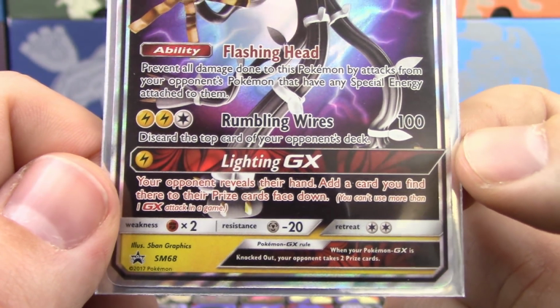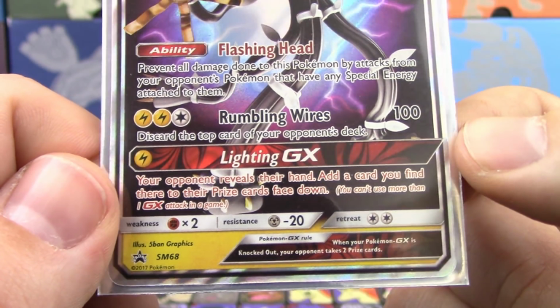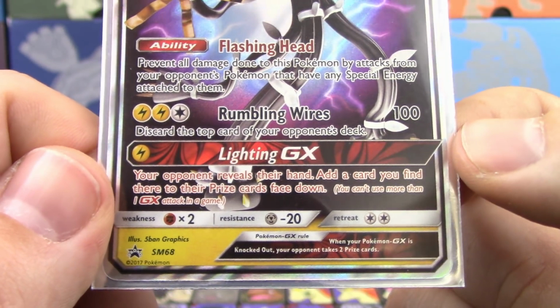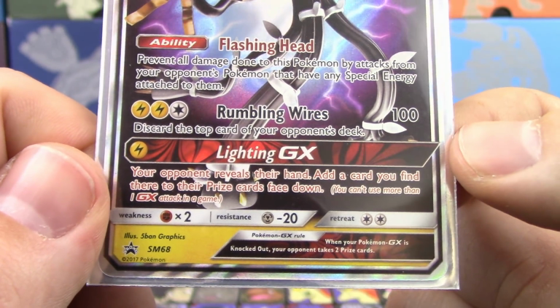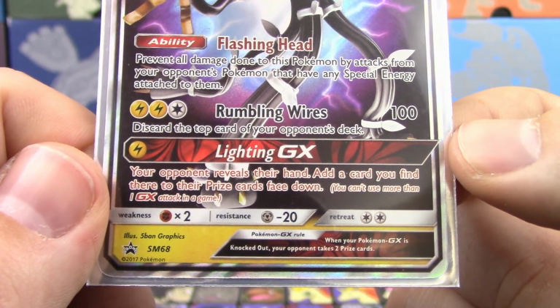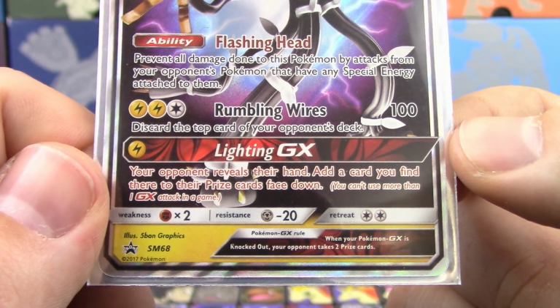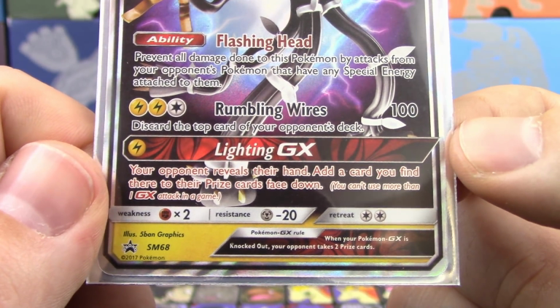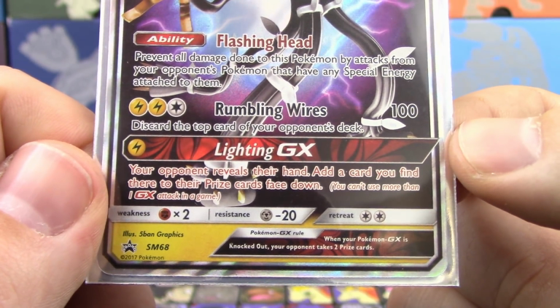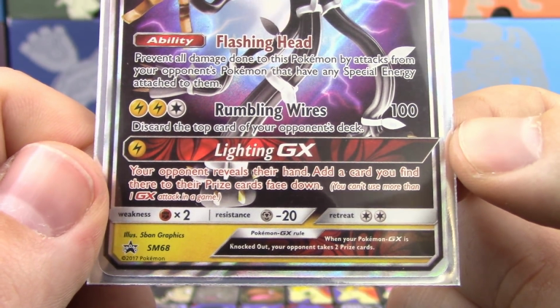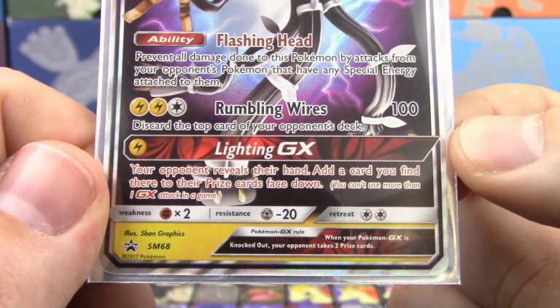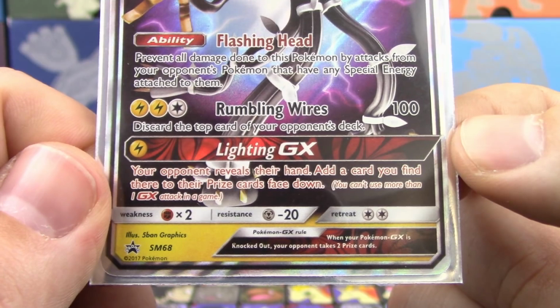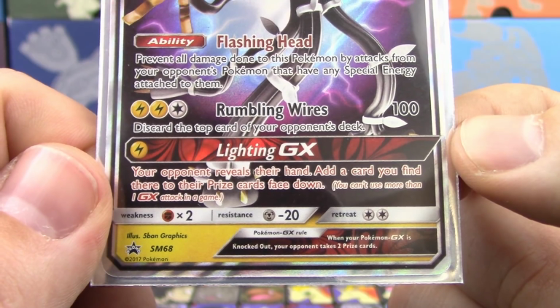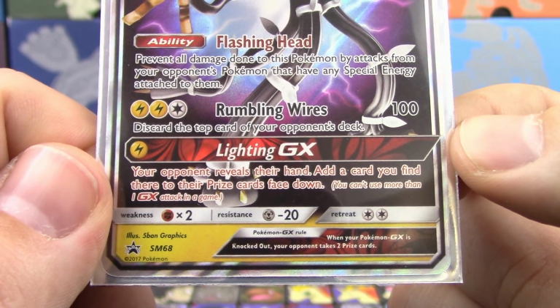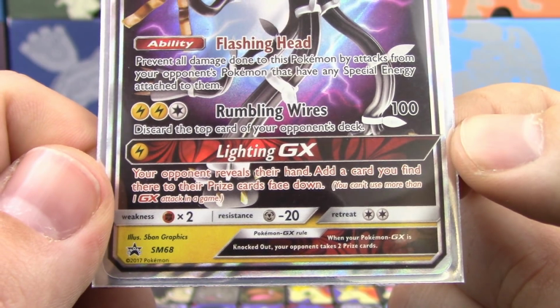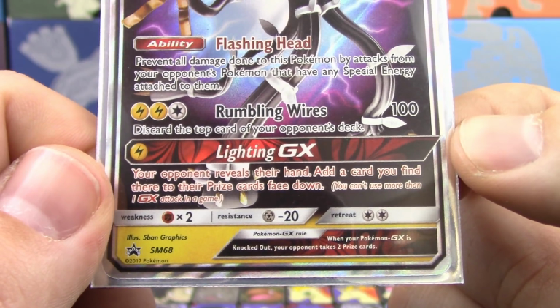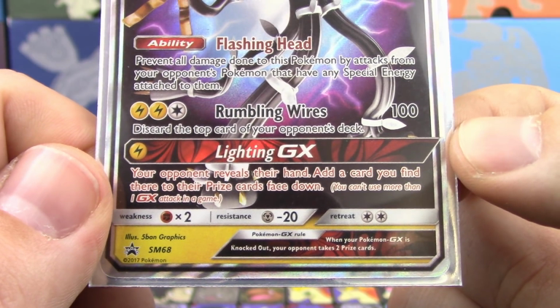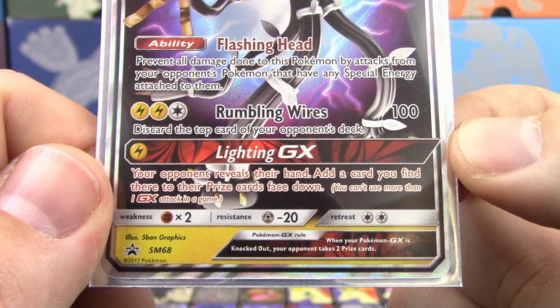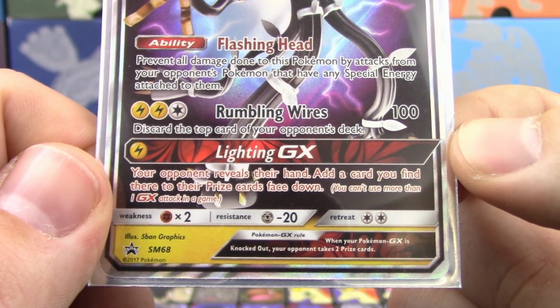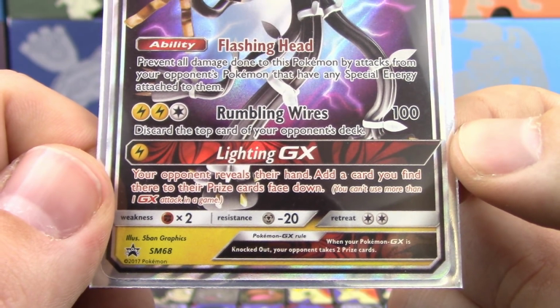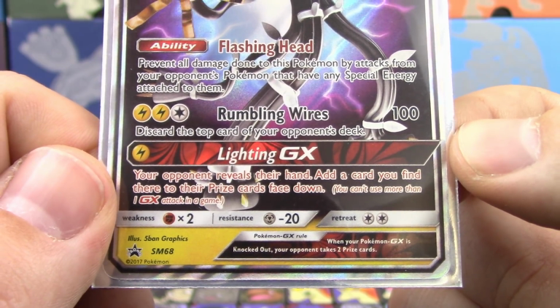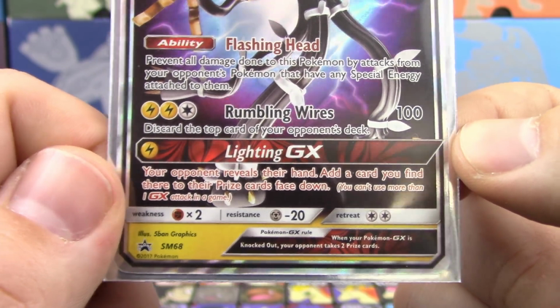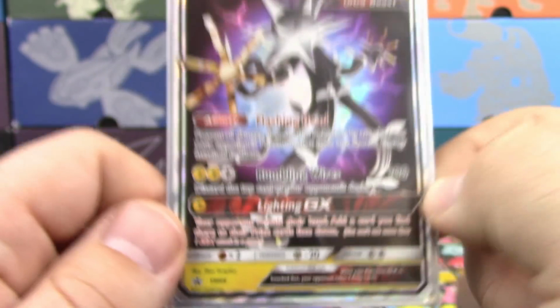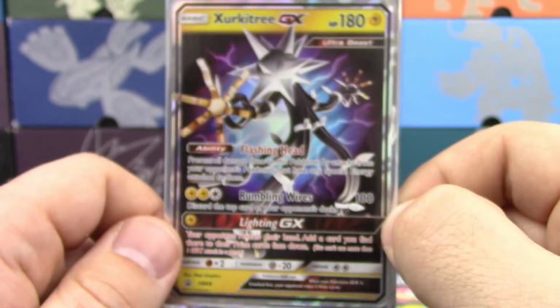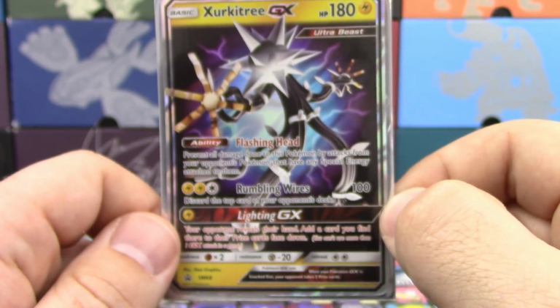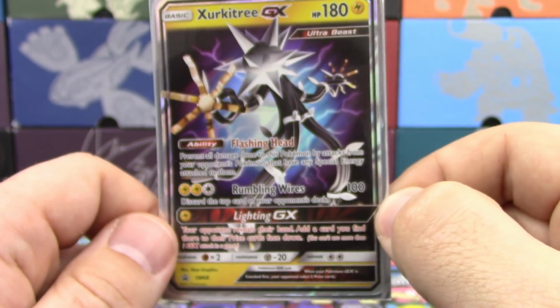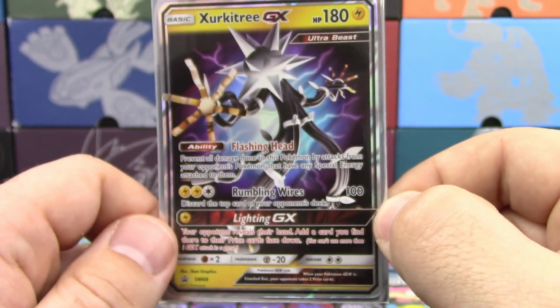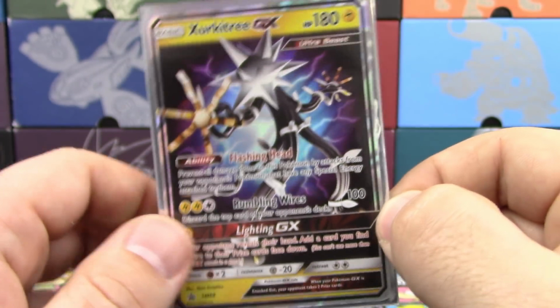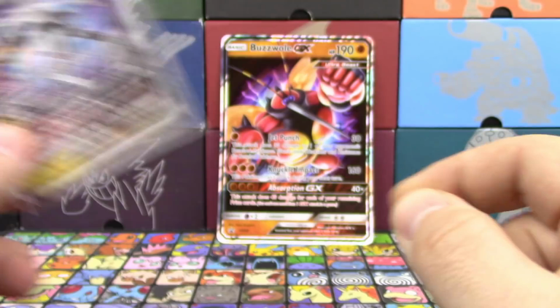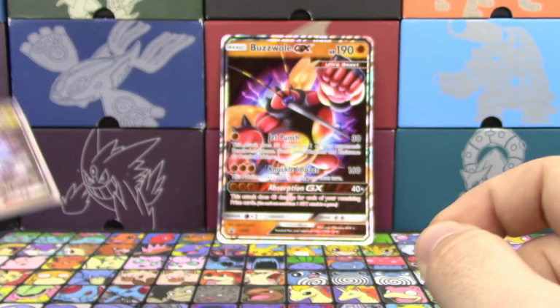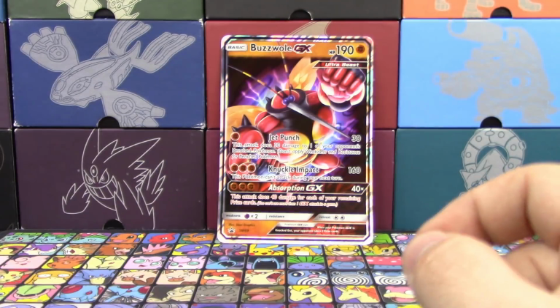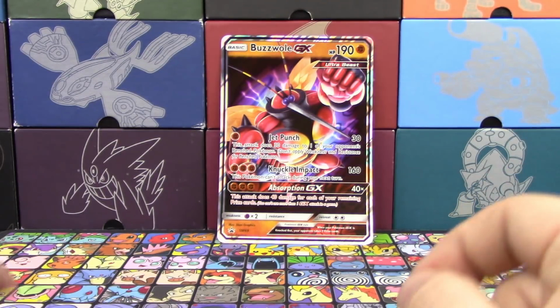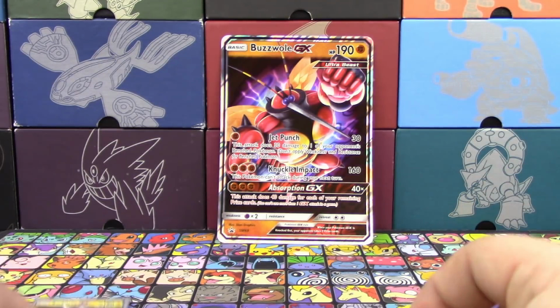Lighting GX: your opponent reveals their hand, and you add a card you find there to their prize cards face down.